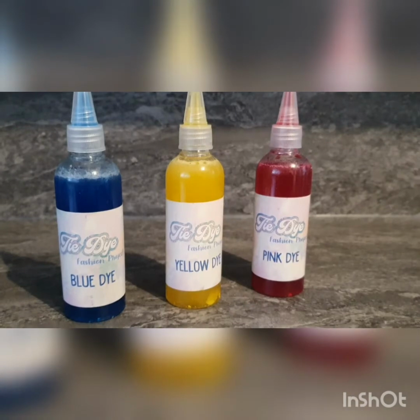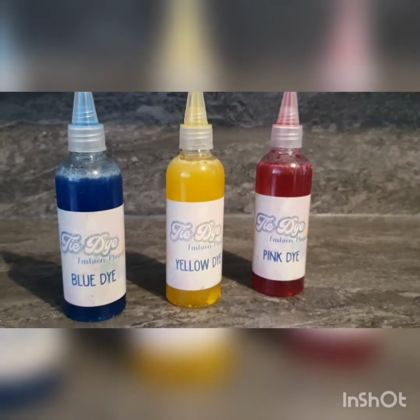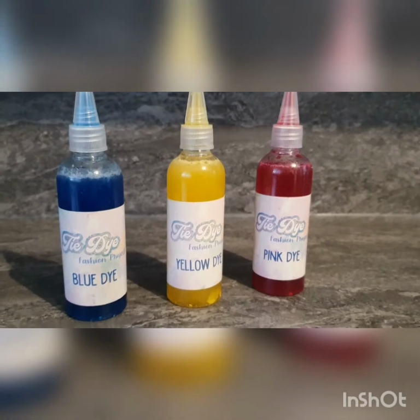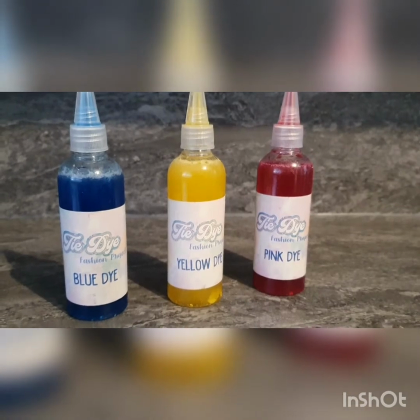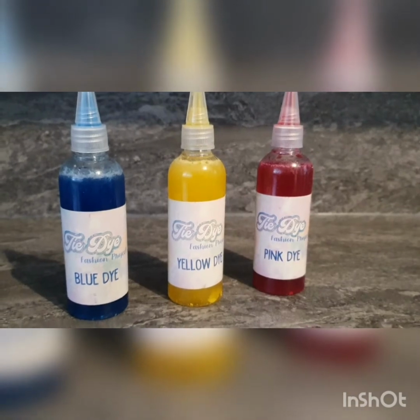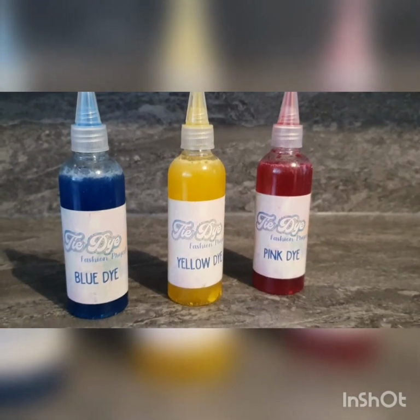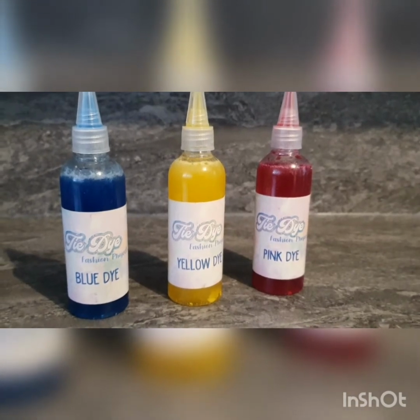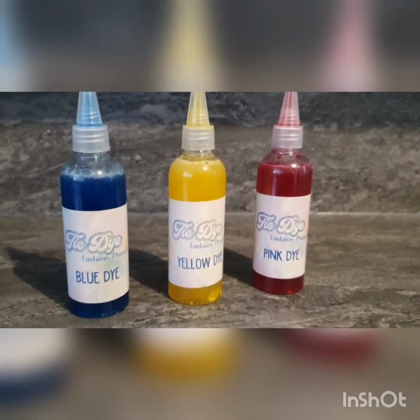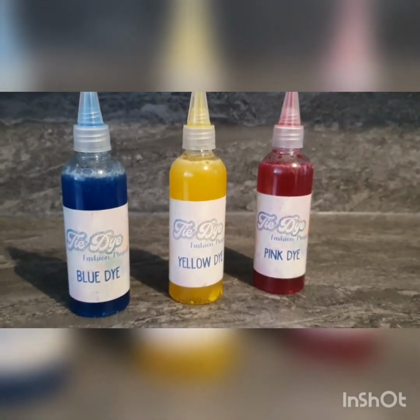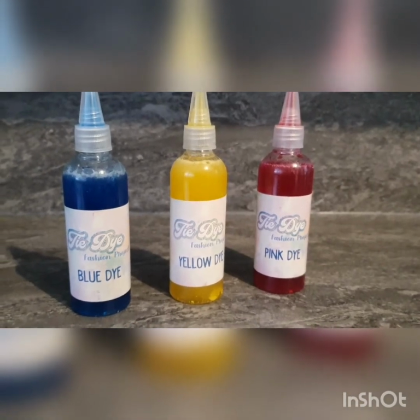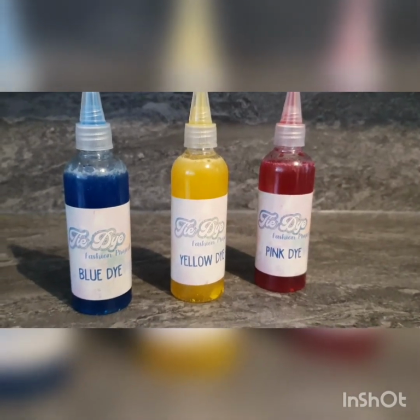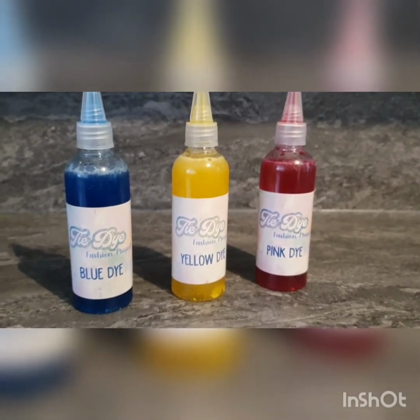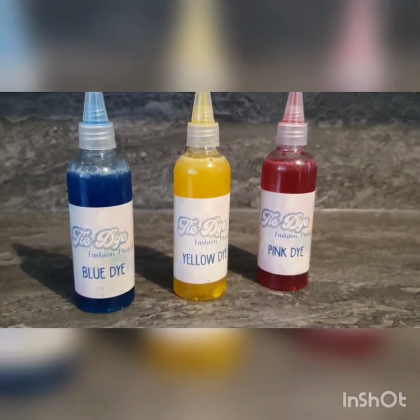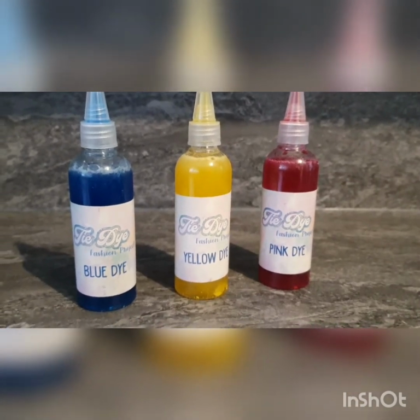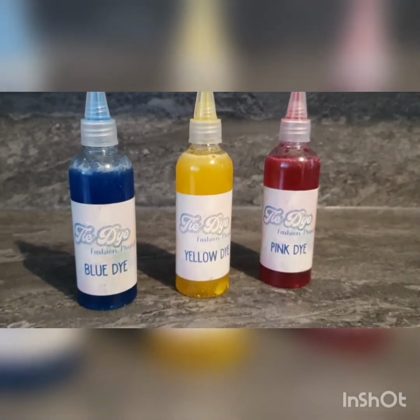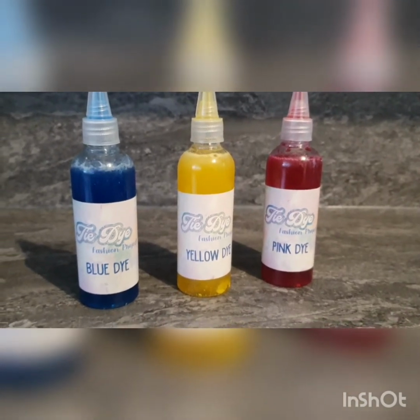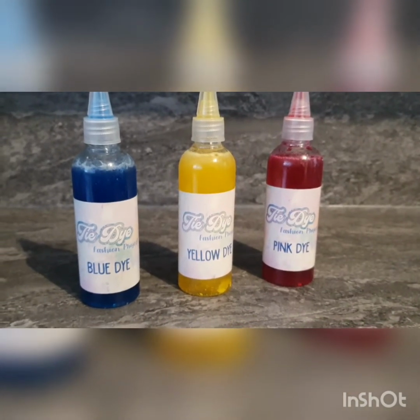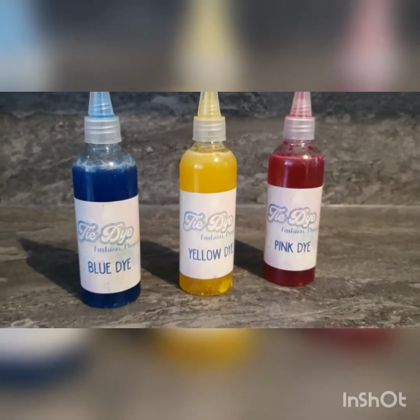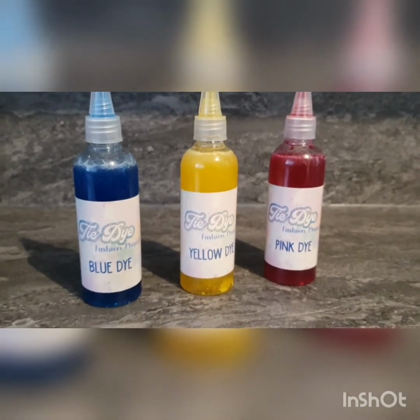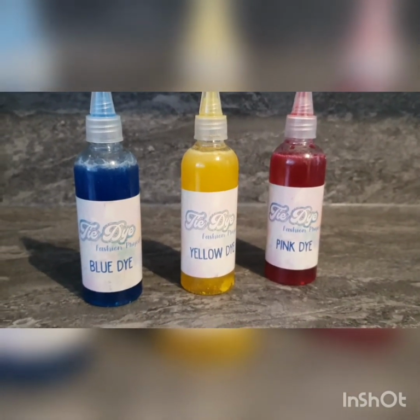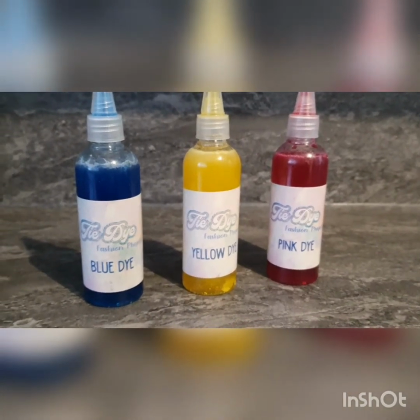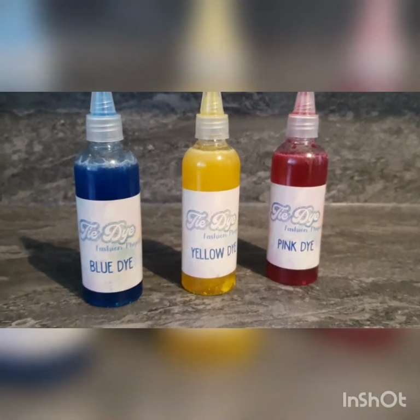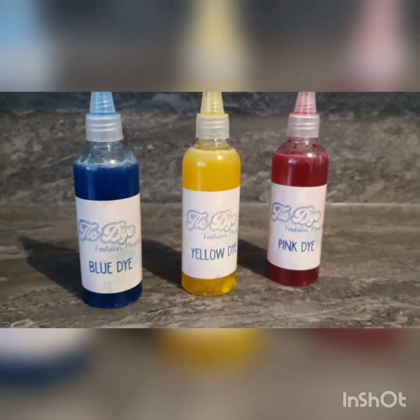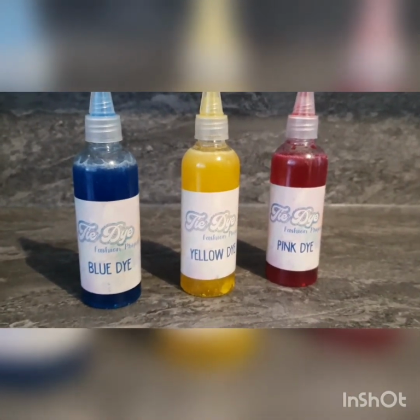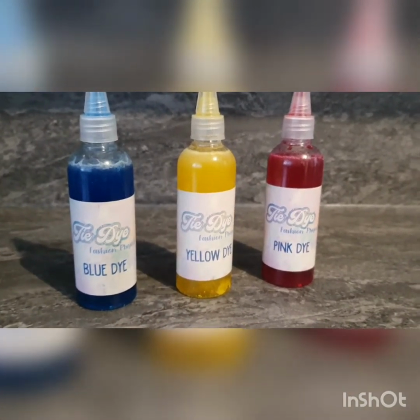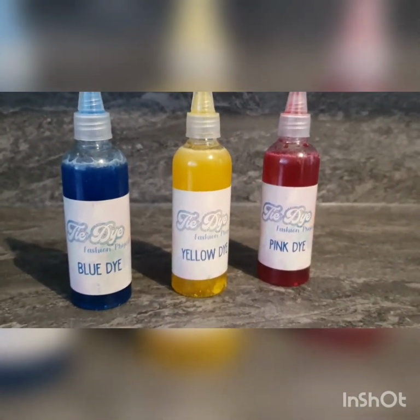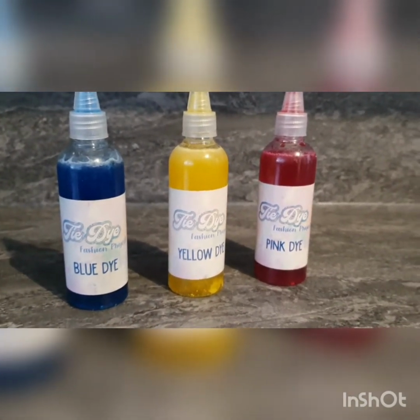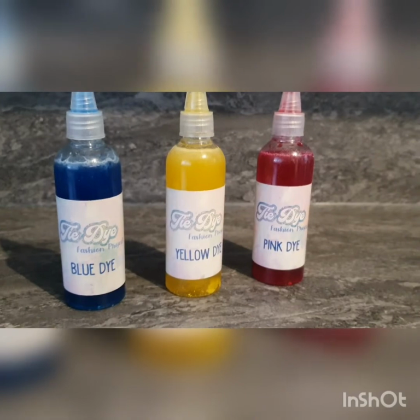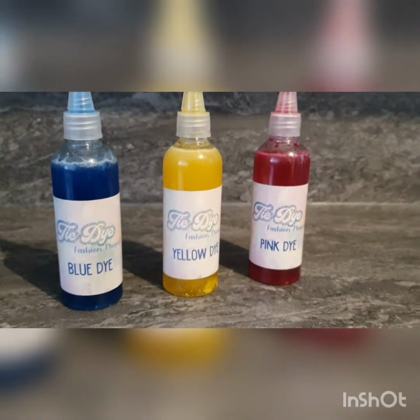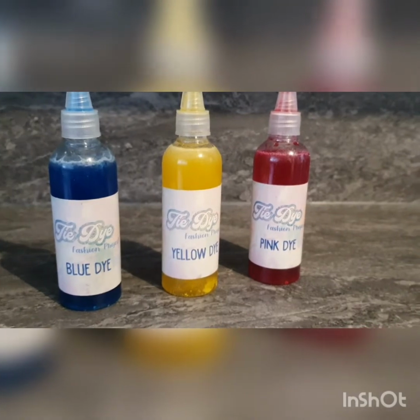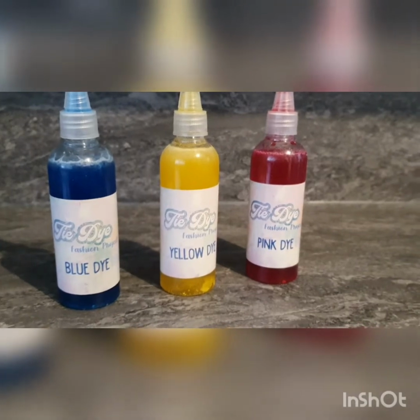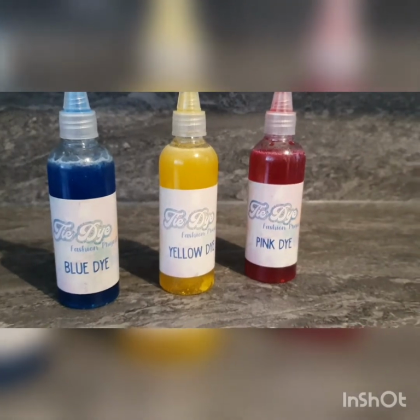Fill your tie-dye bottles full of cold water and give them a good shake.